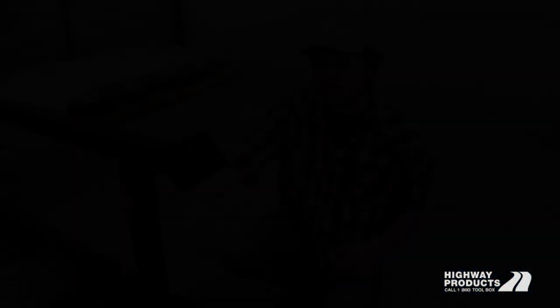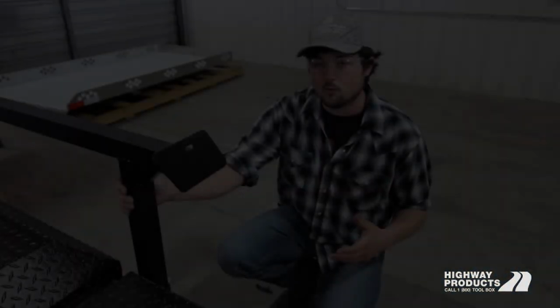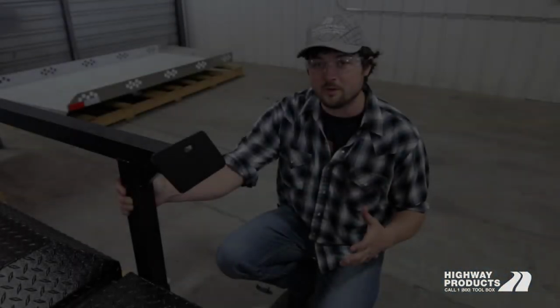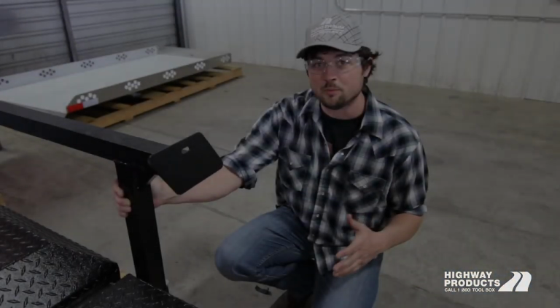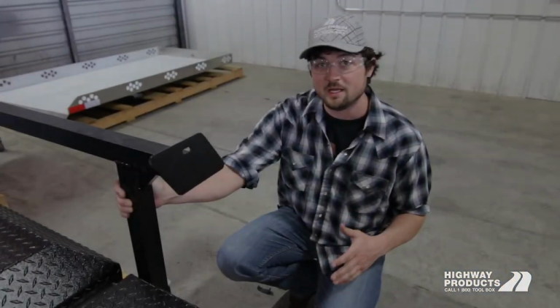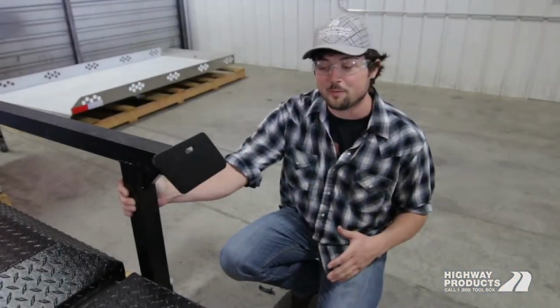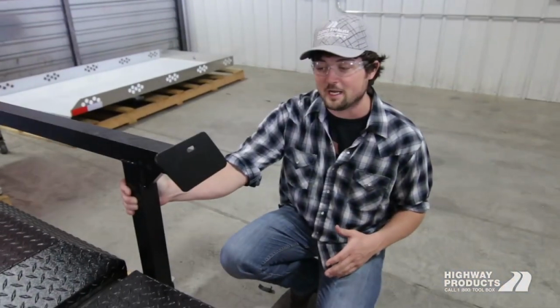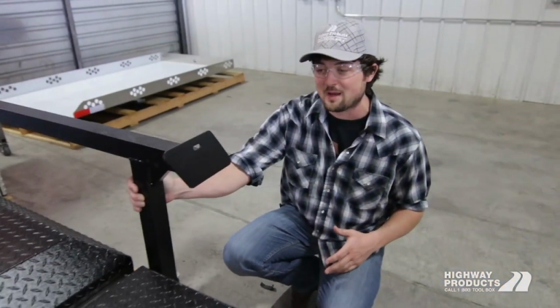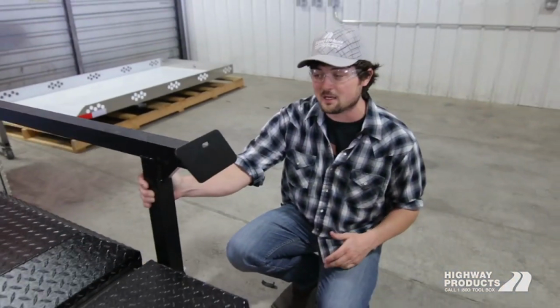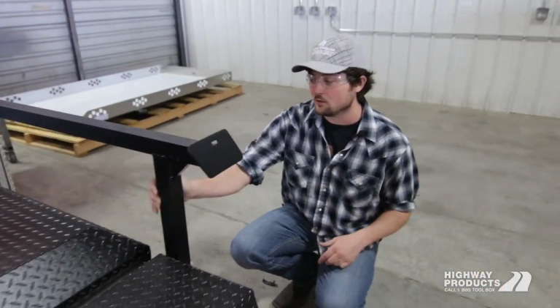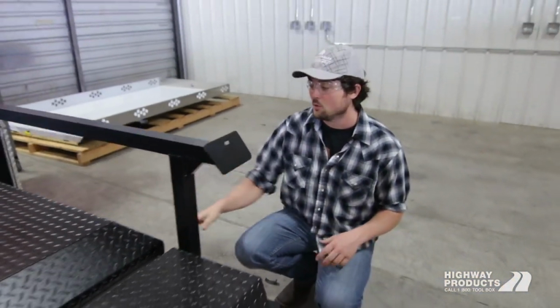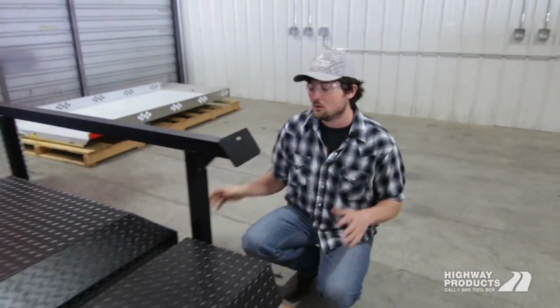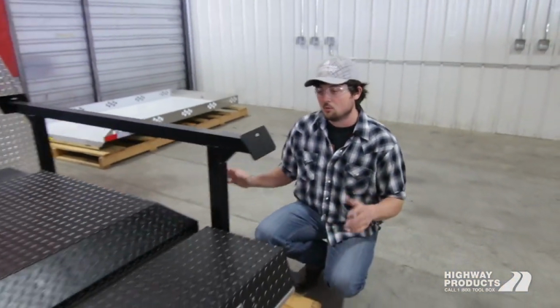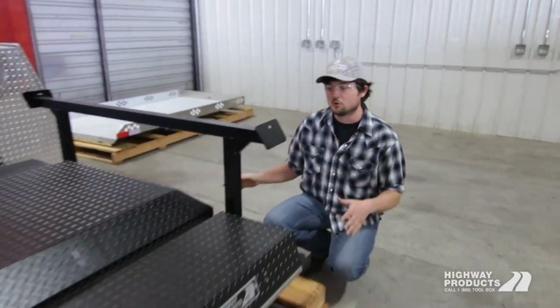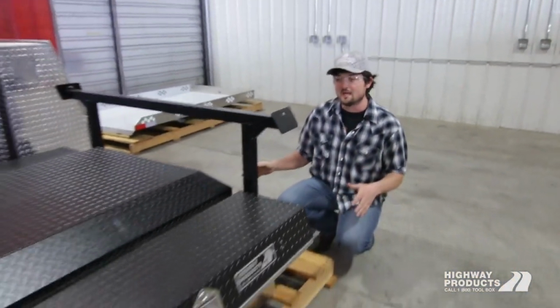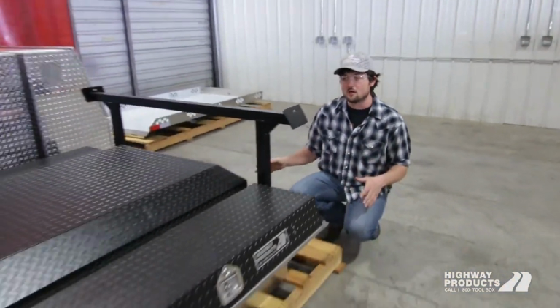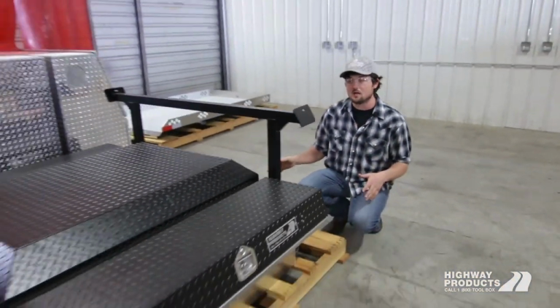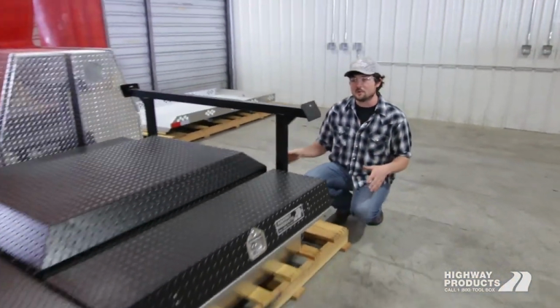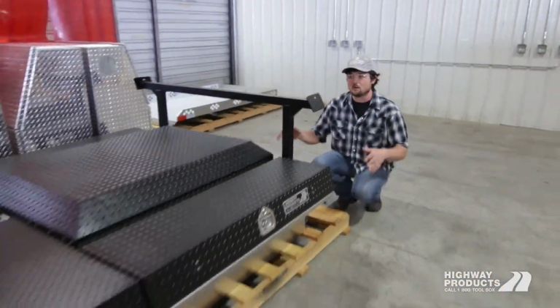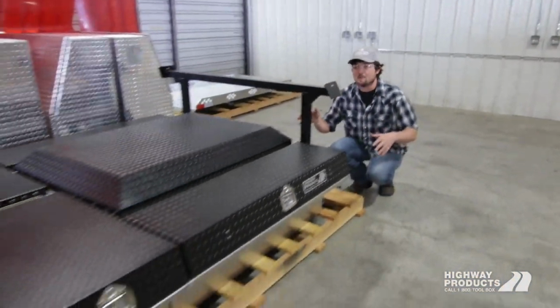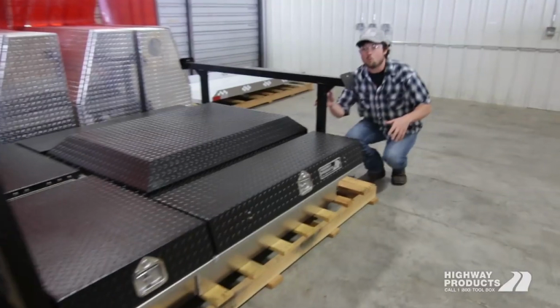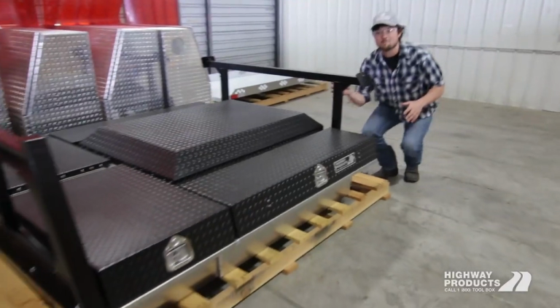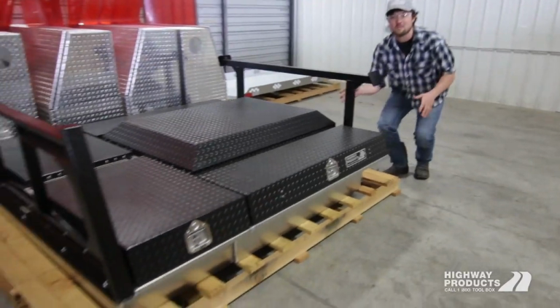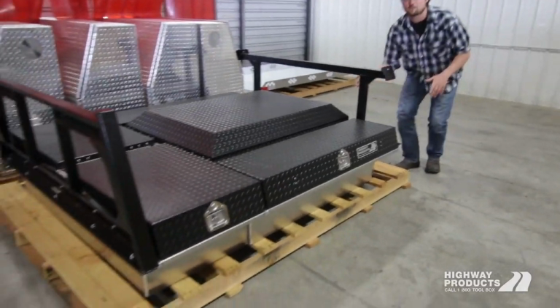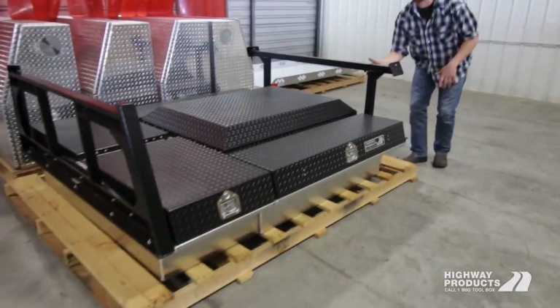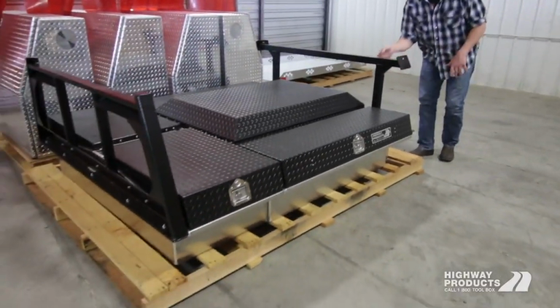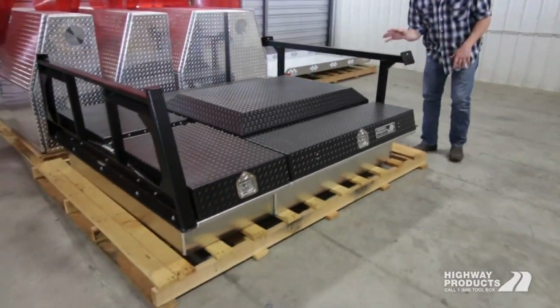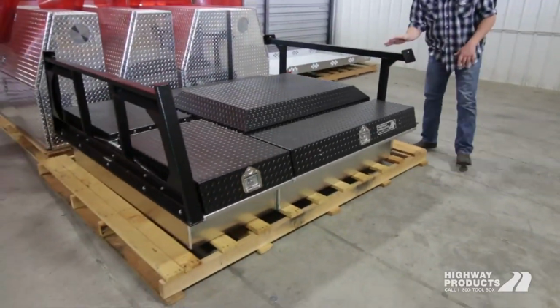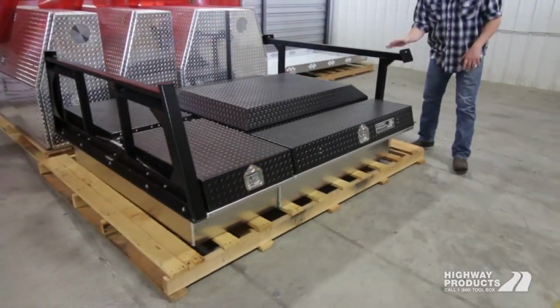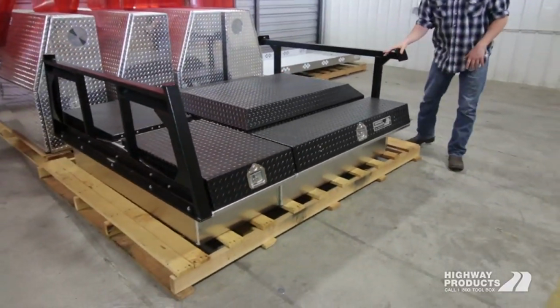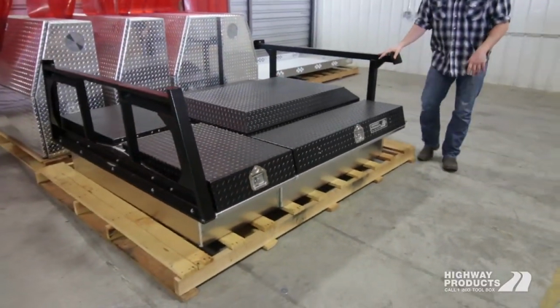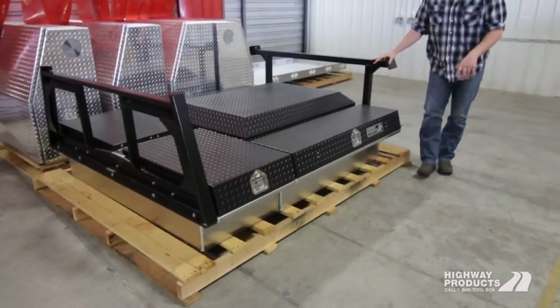When we complete your pickup pack, we'll crate it all up and it'll come in one piece for a super easy install.